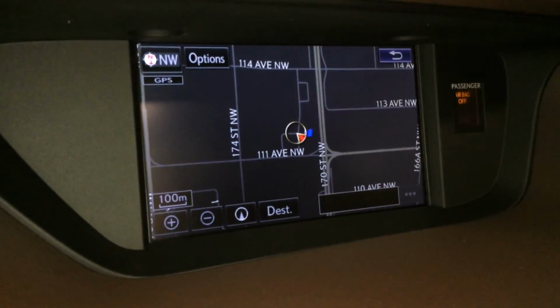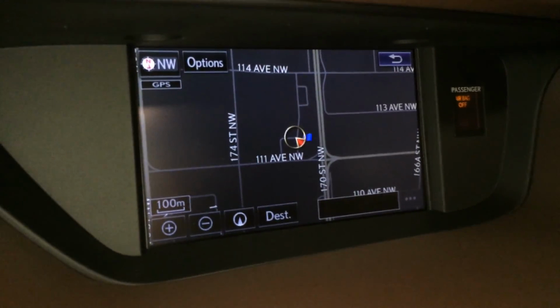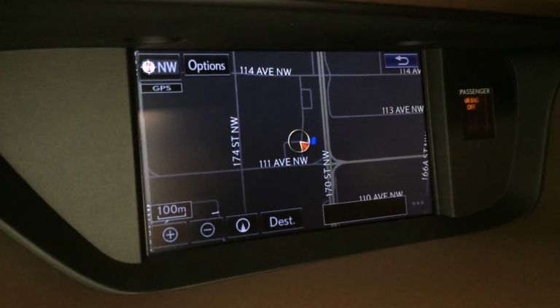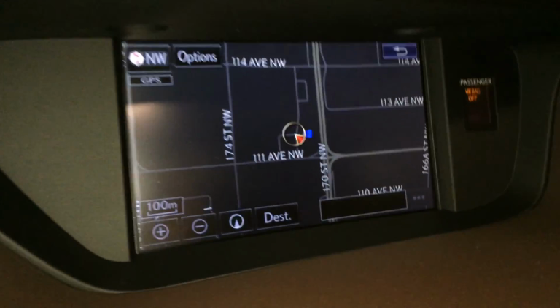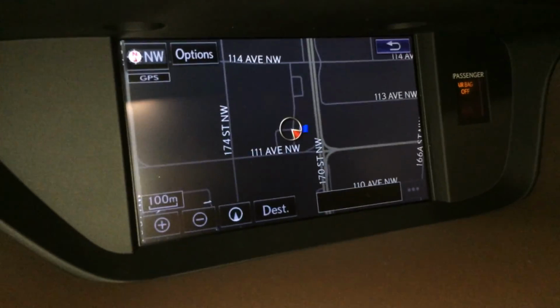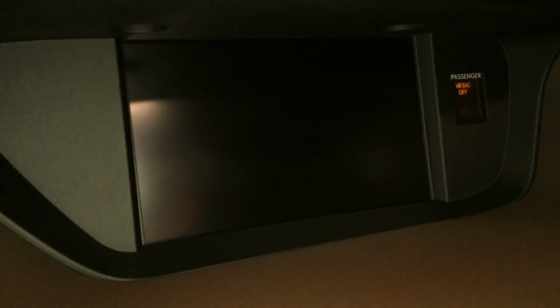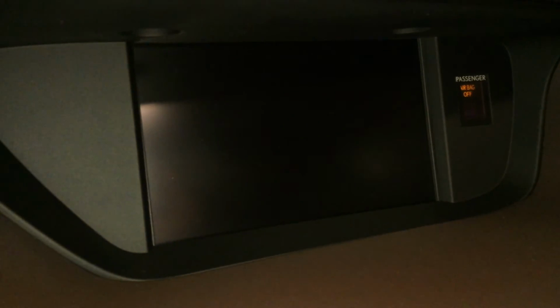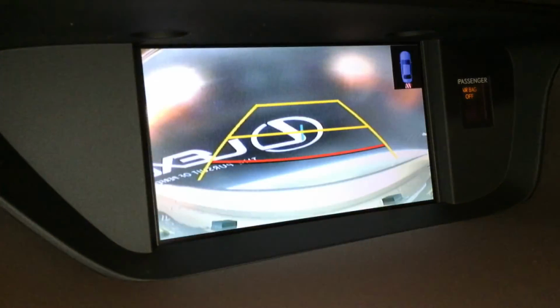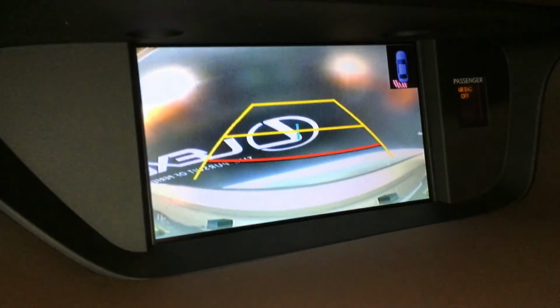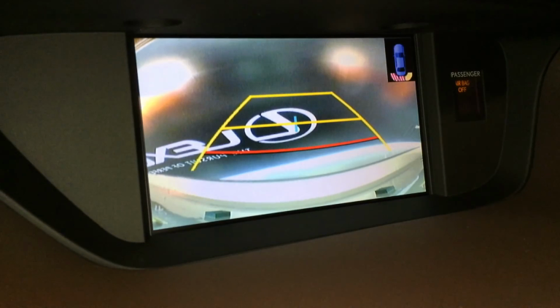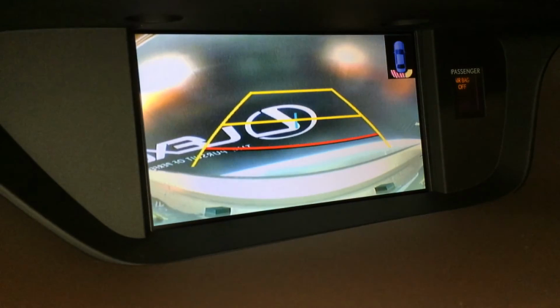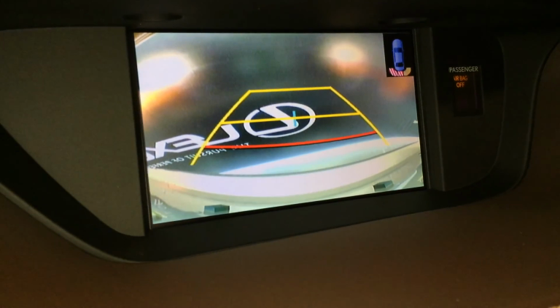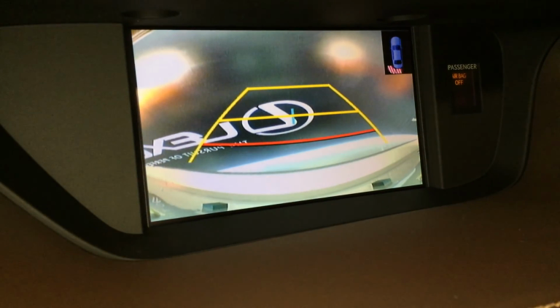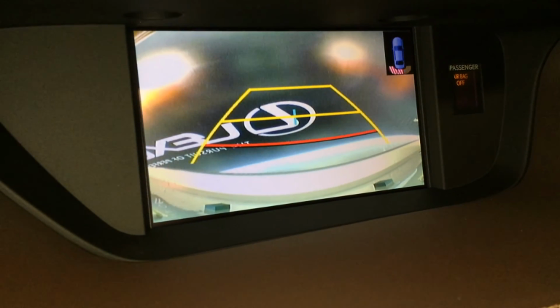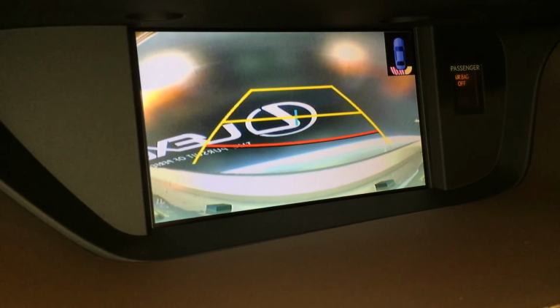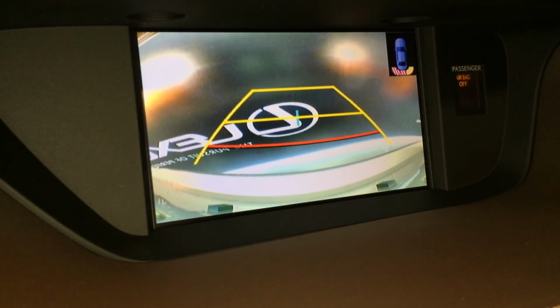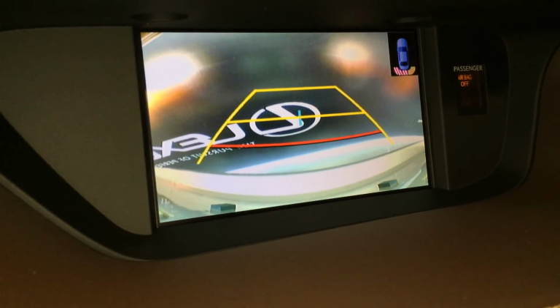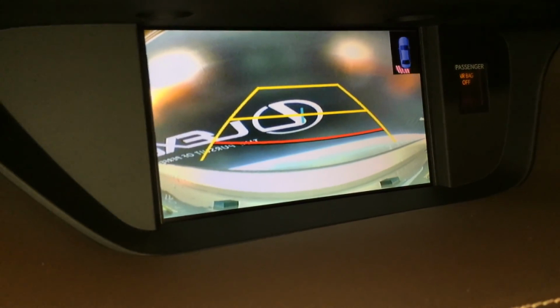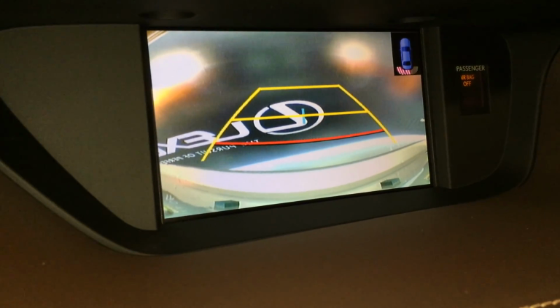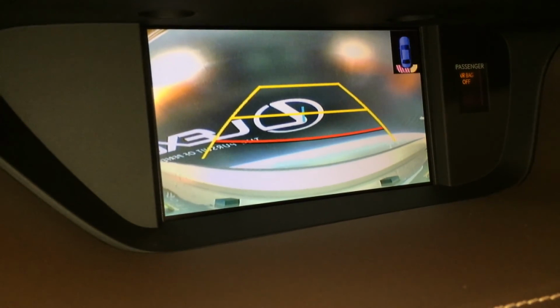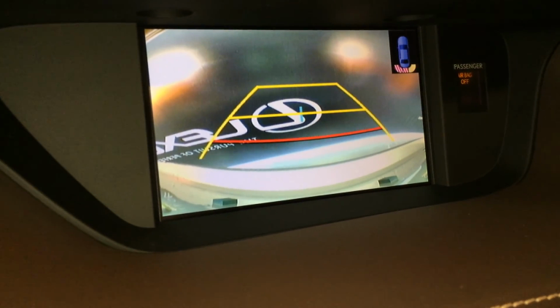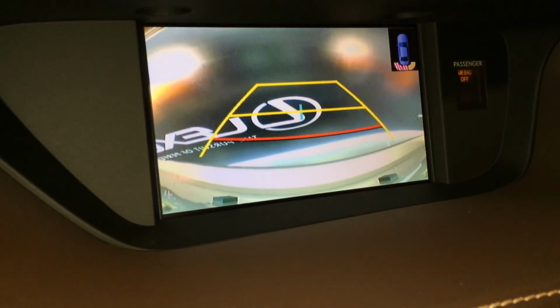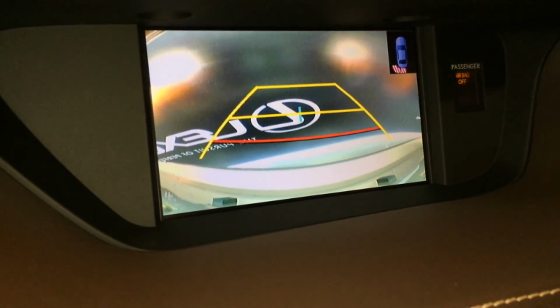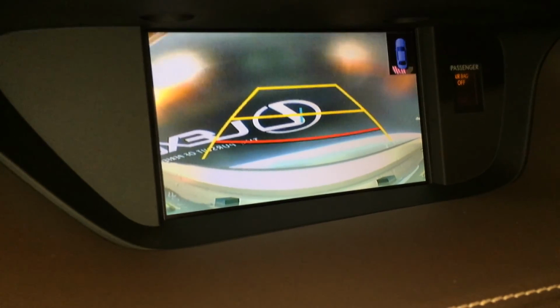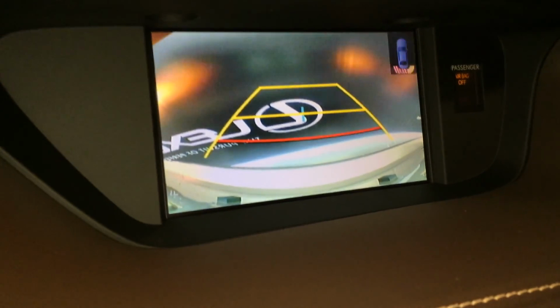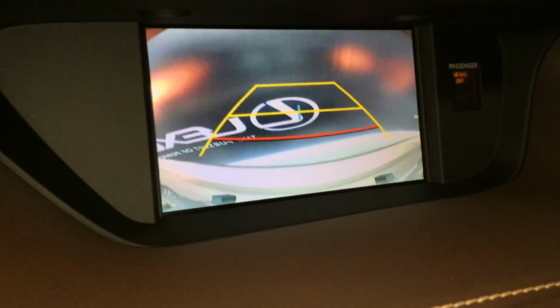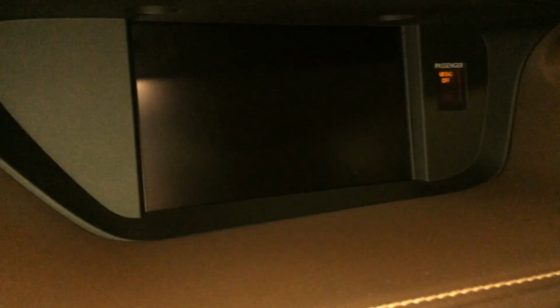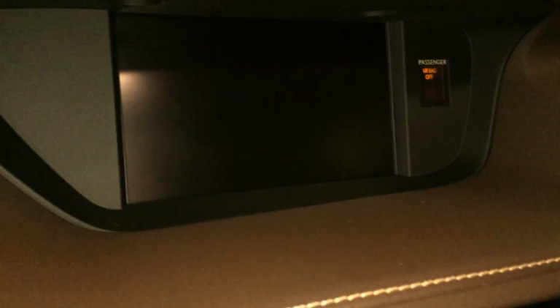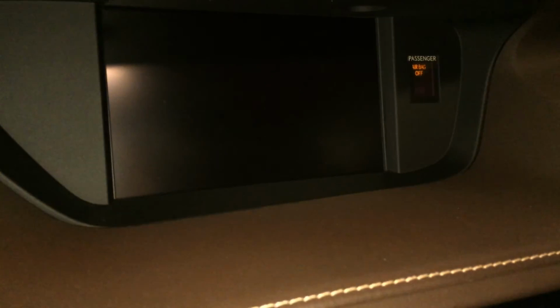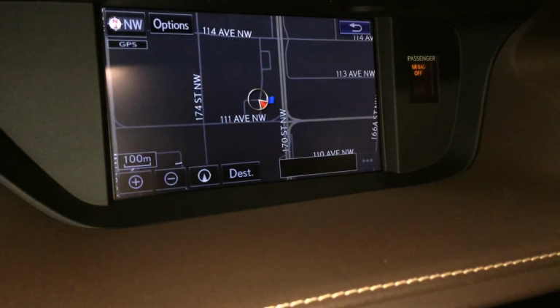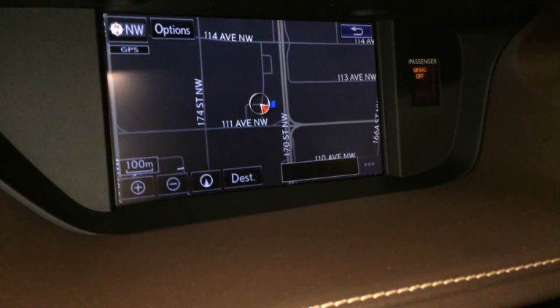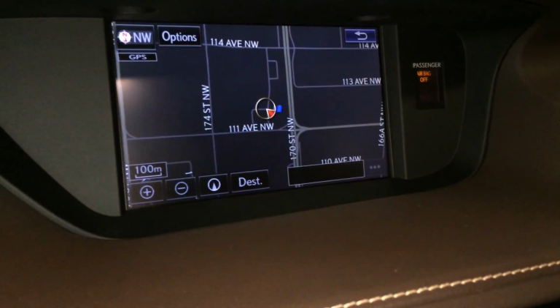Backup camera with side mirrors that auto tilt down in reverse — you have grid lines that move with the steering wheel.